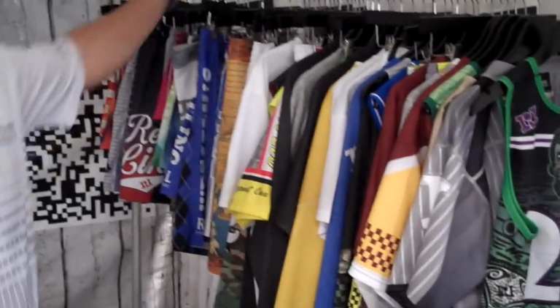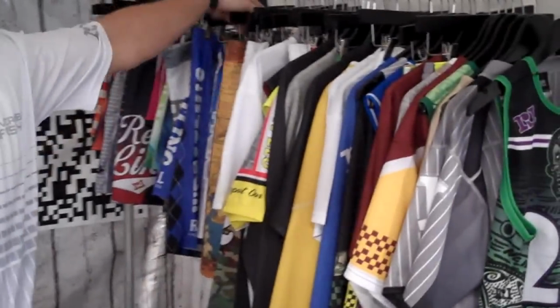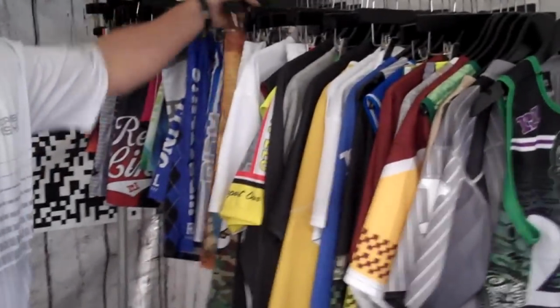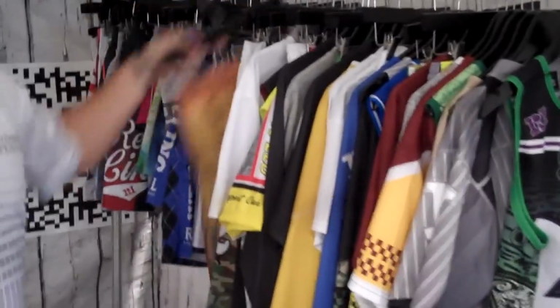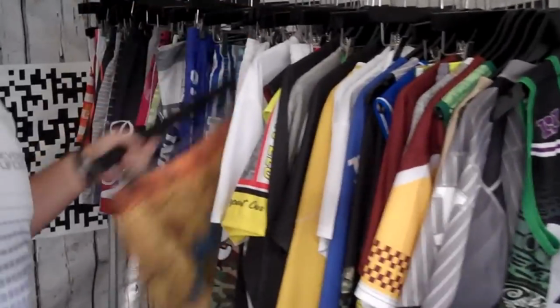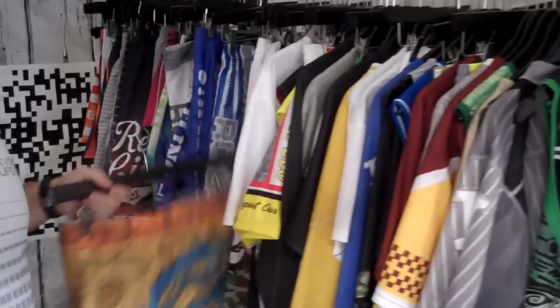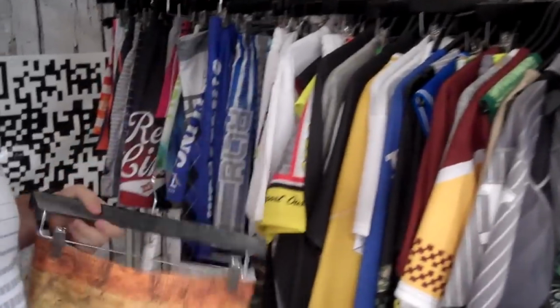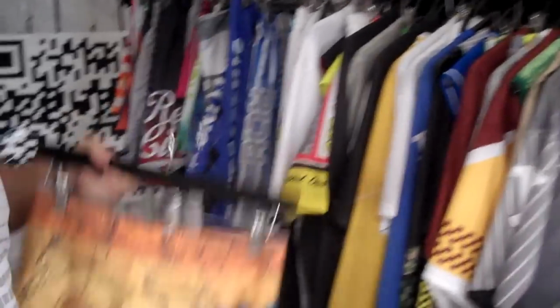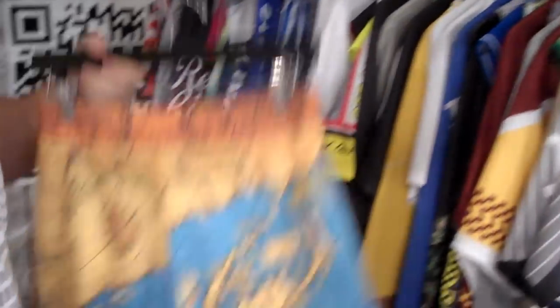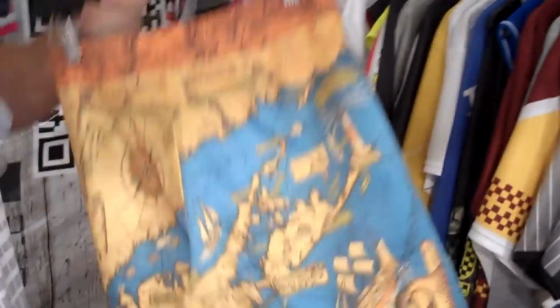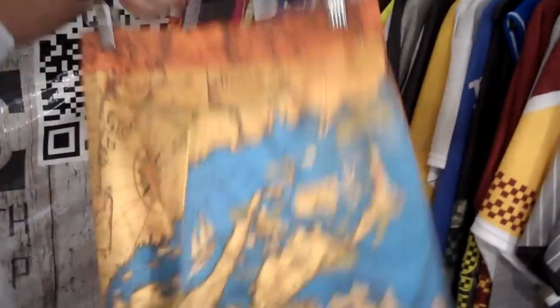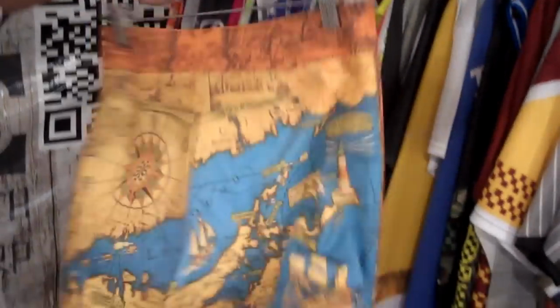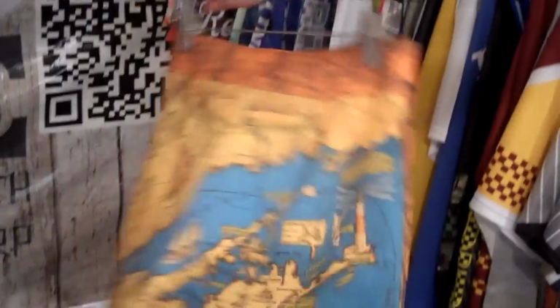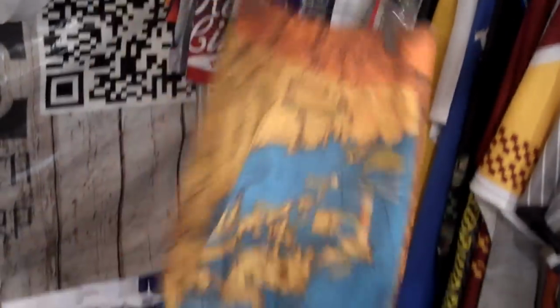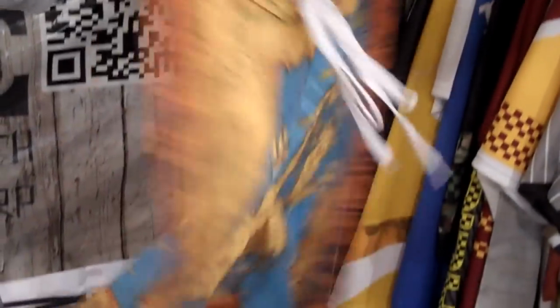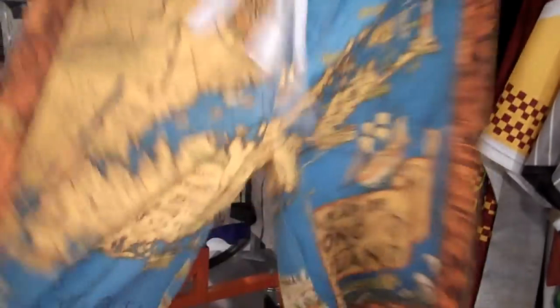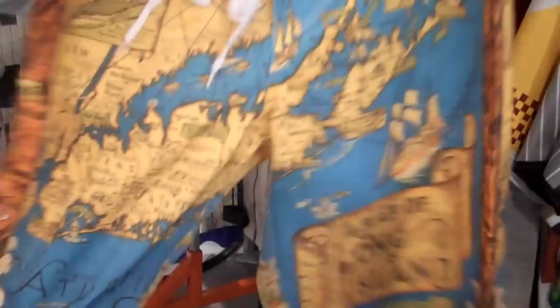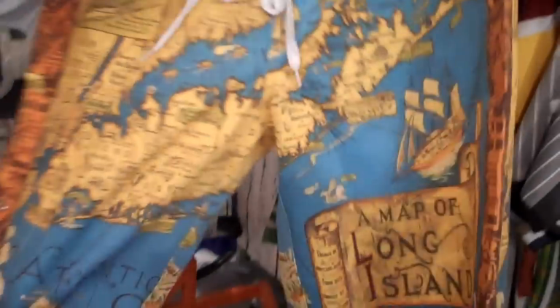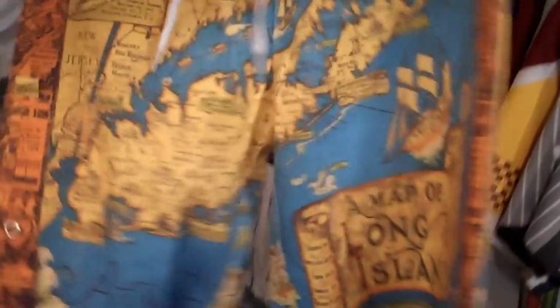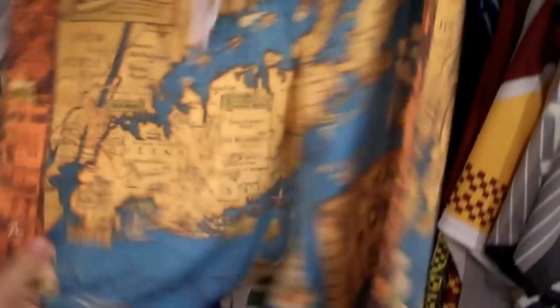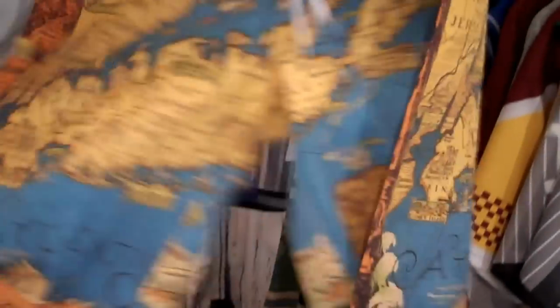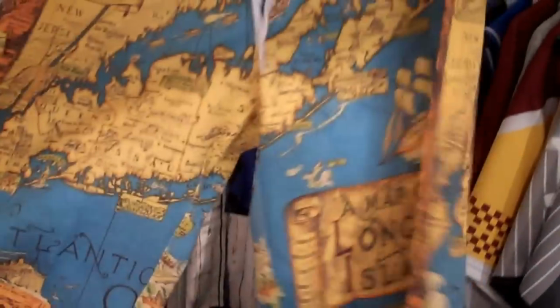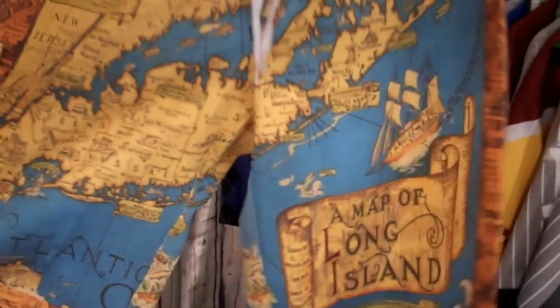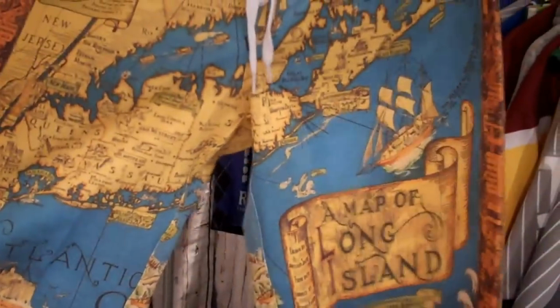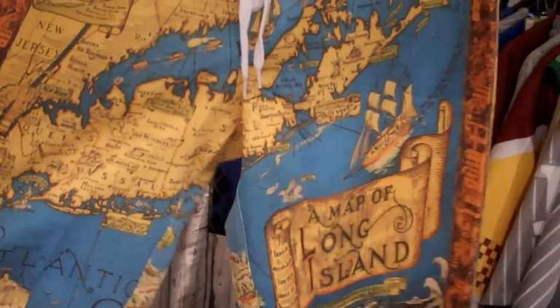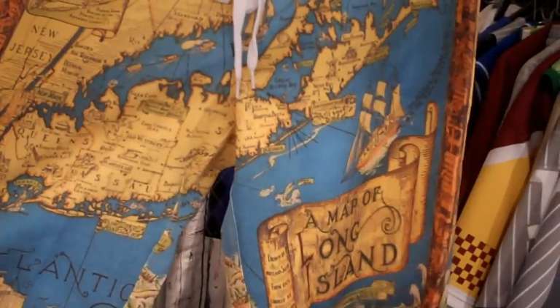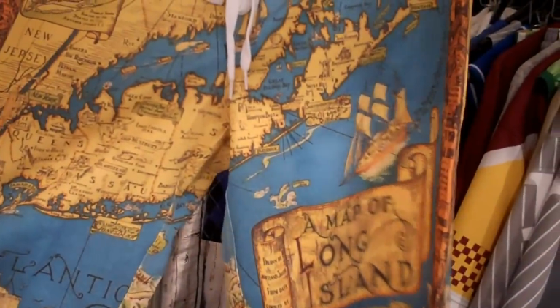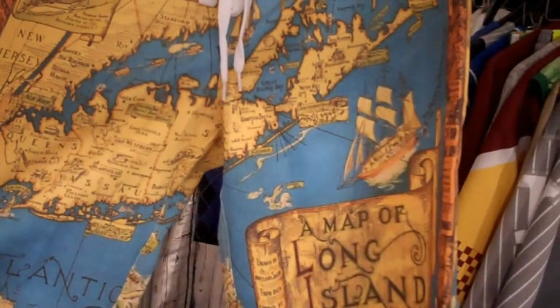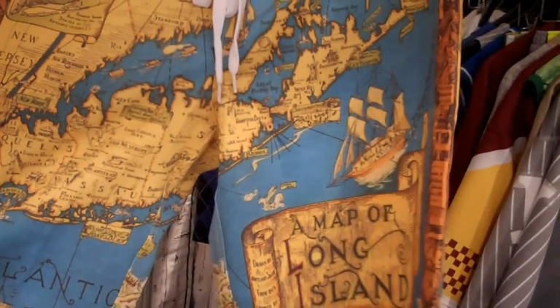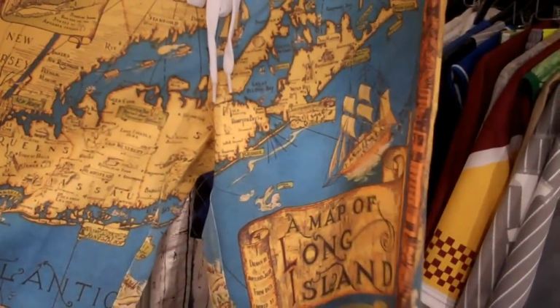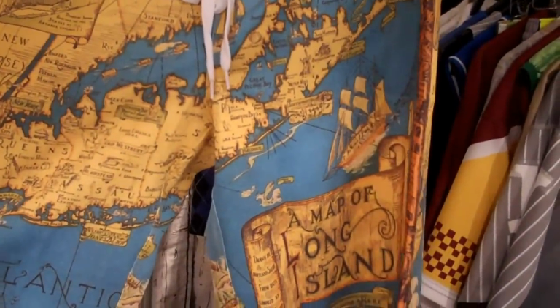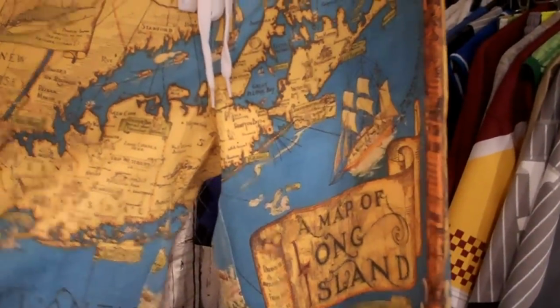We've got some boy shorts that we're doing — some Long Island ones where we put the Long Island map on the shorts, which is pretty cool.